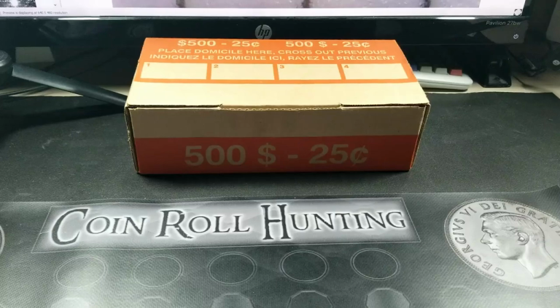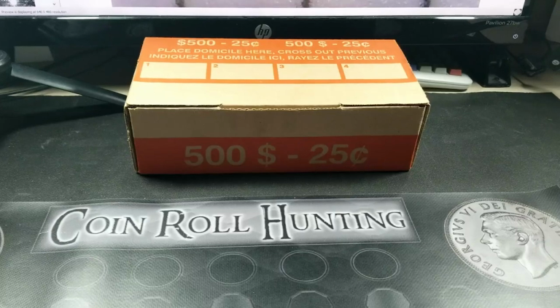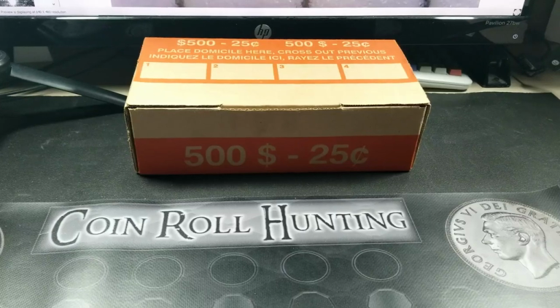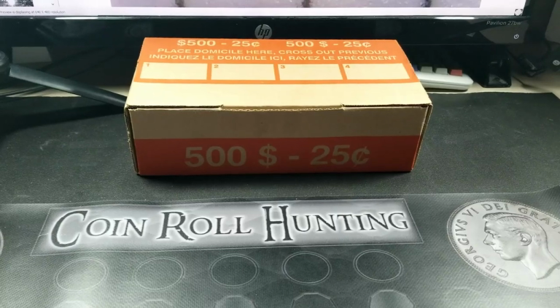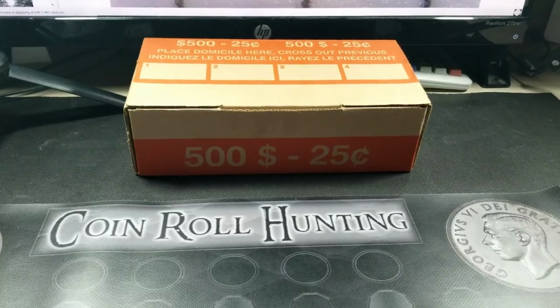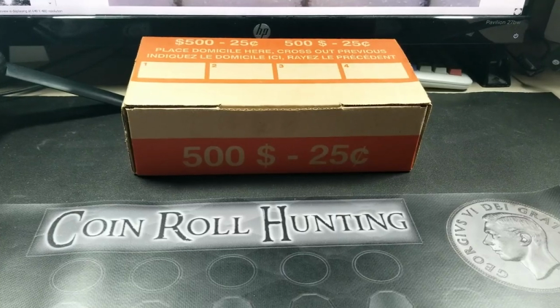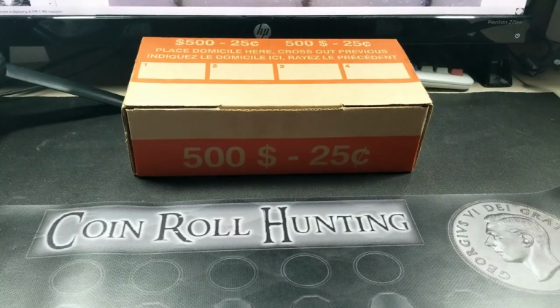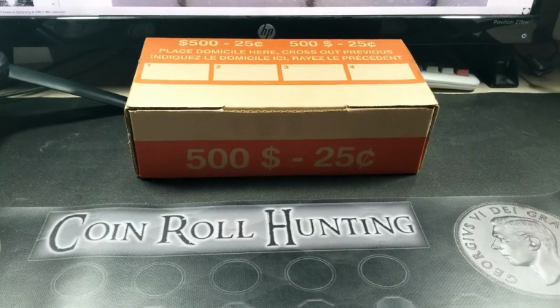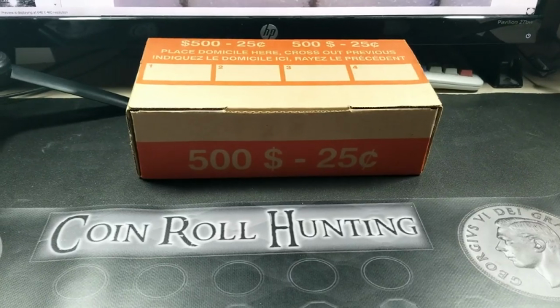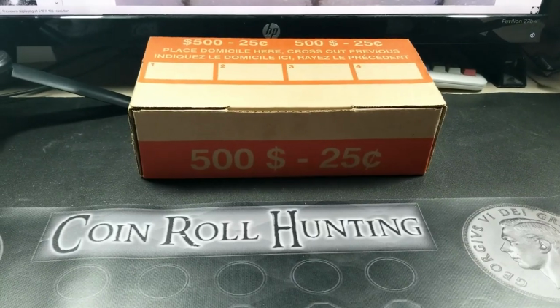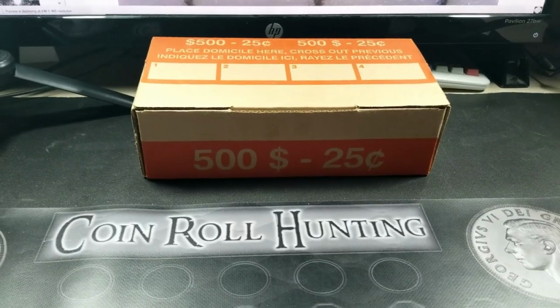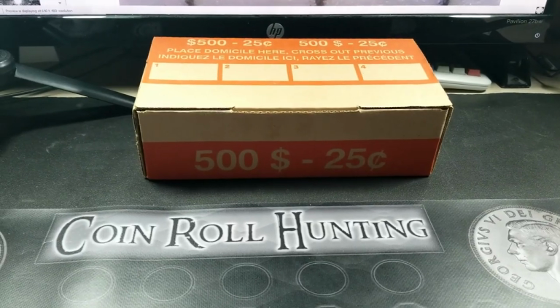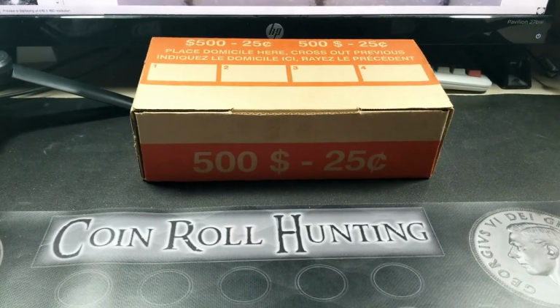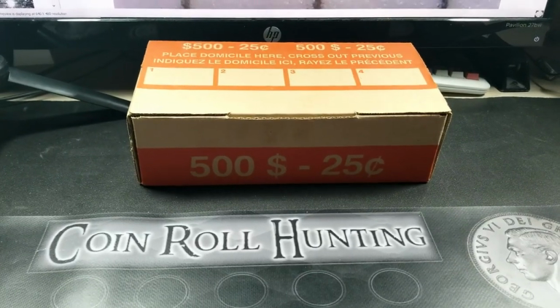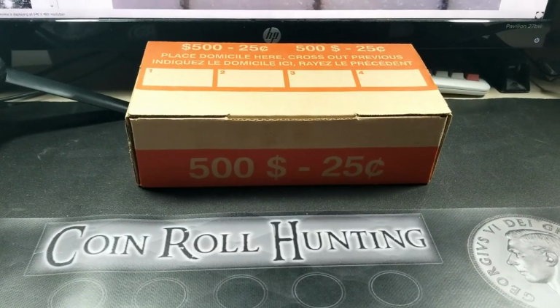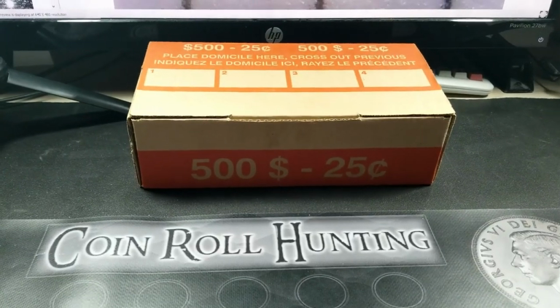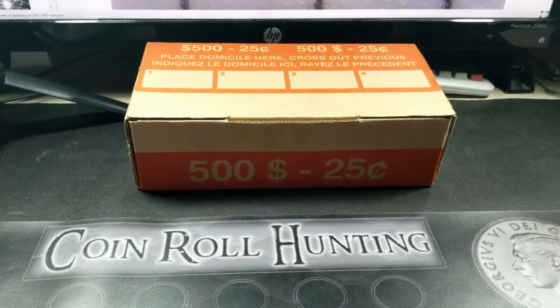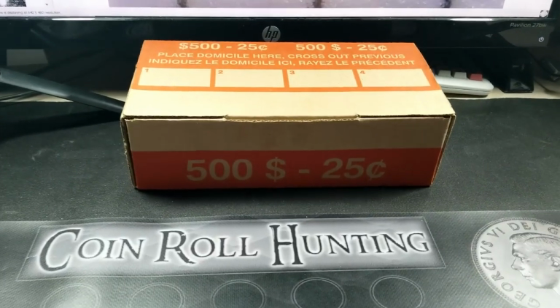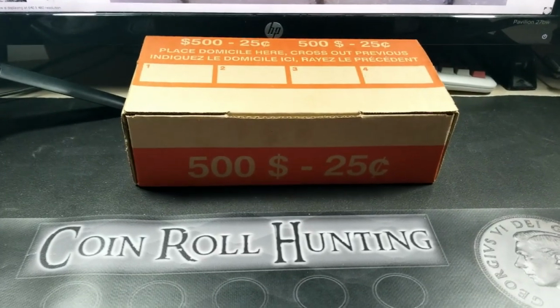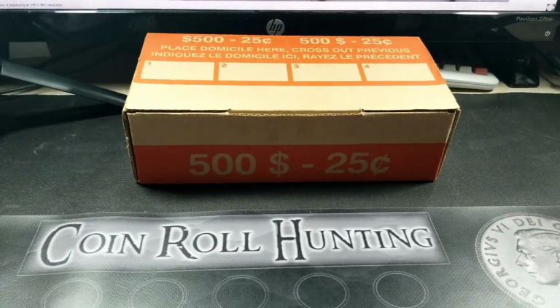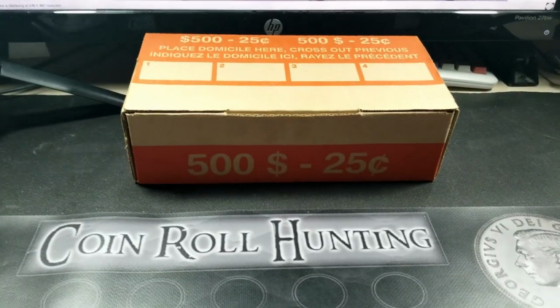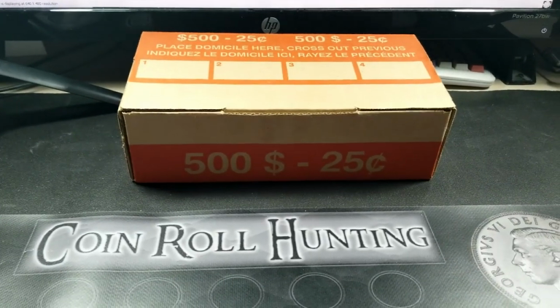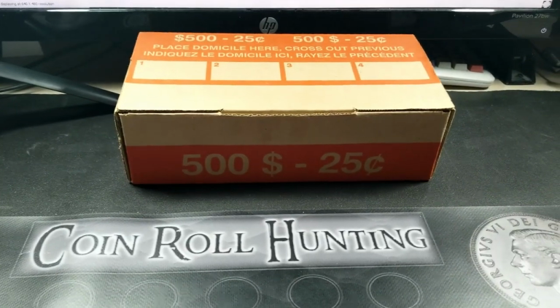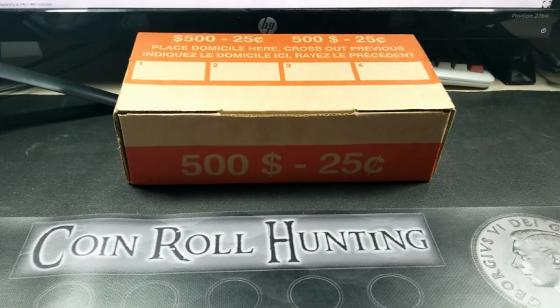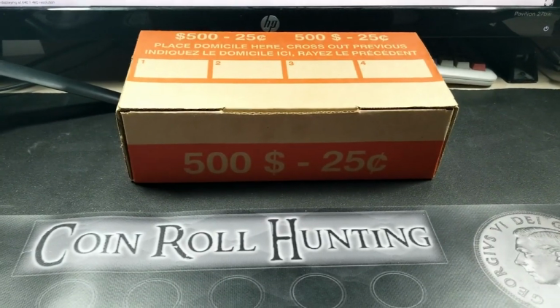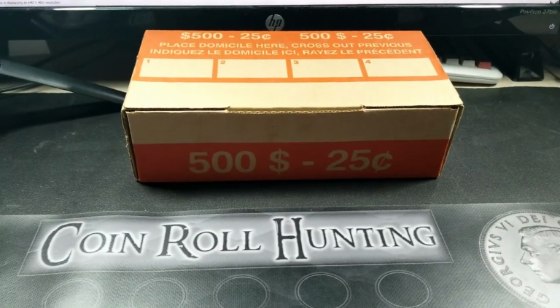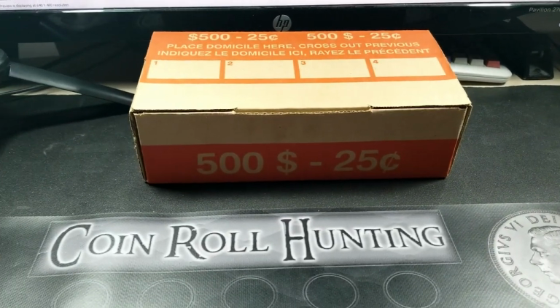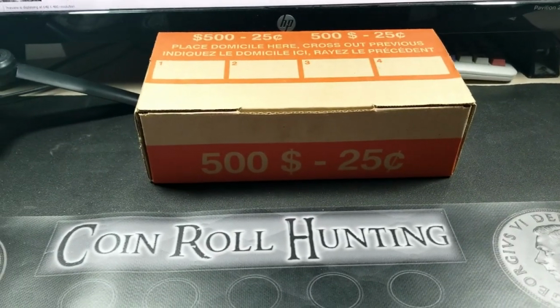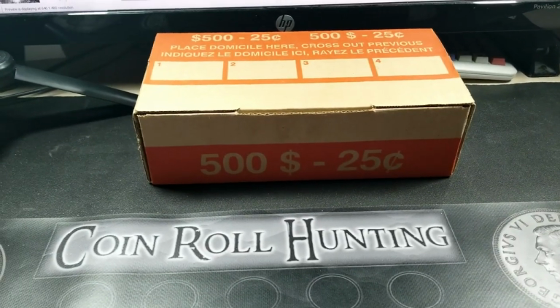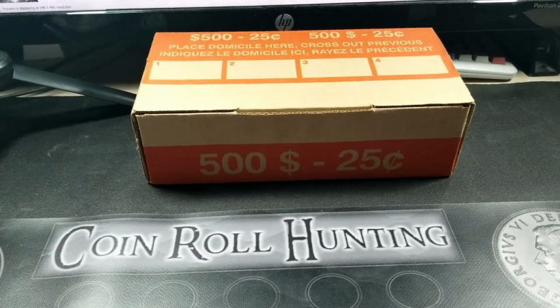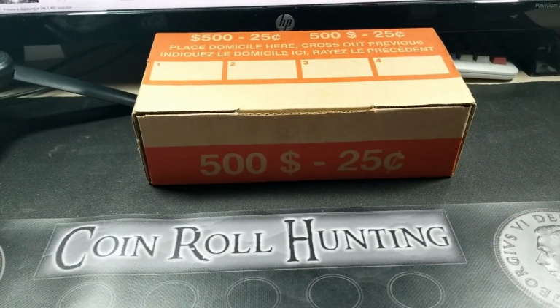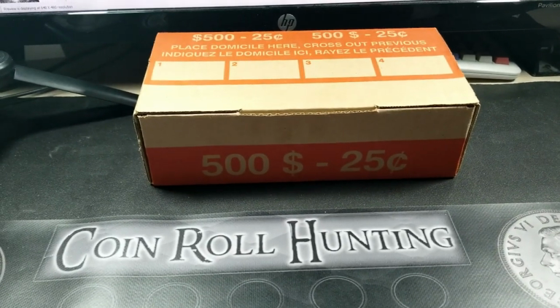Welcome back to the channel everybody. This is Great White Northerner and we're here hunting a box of quarters today.